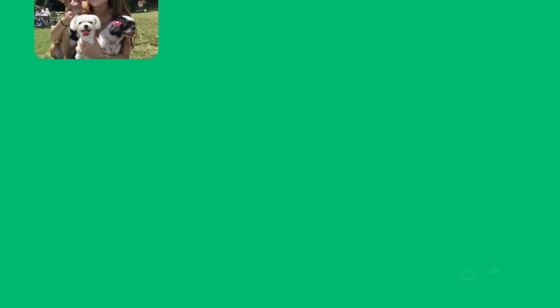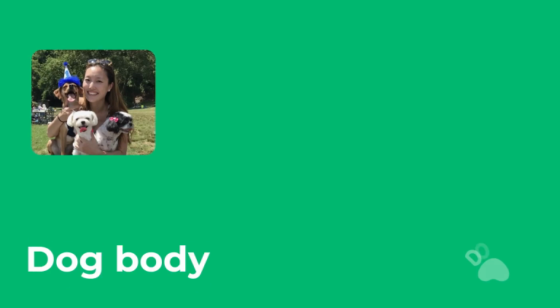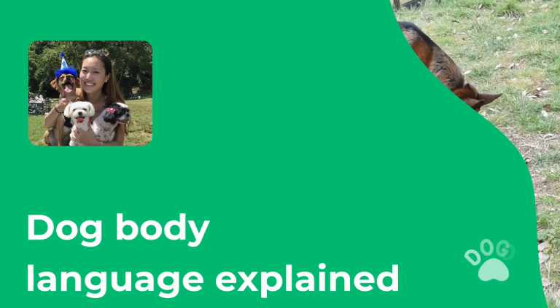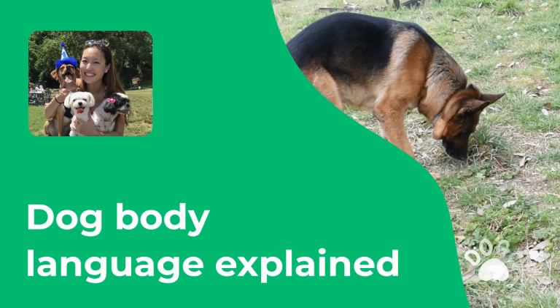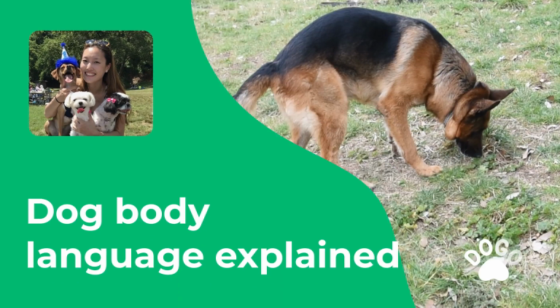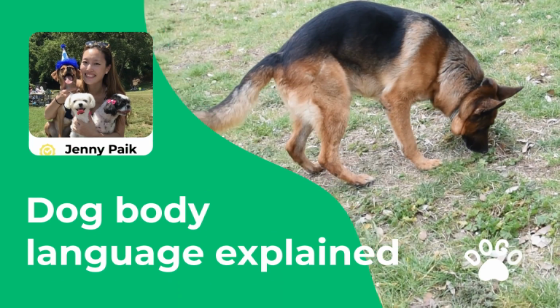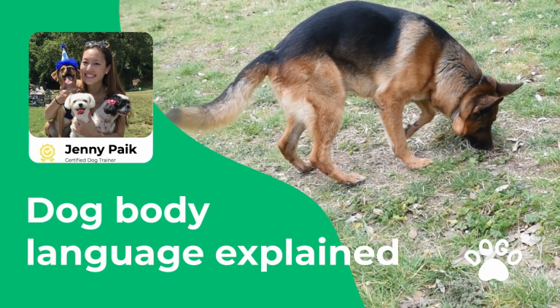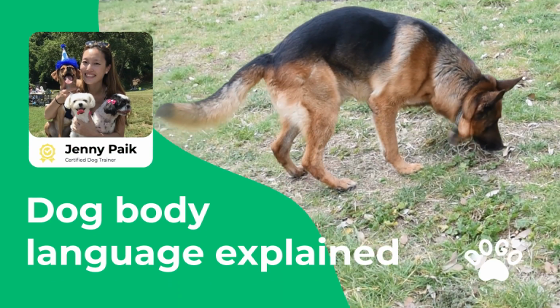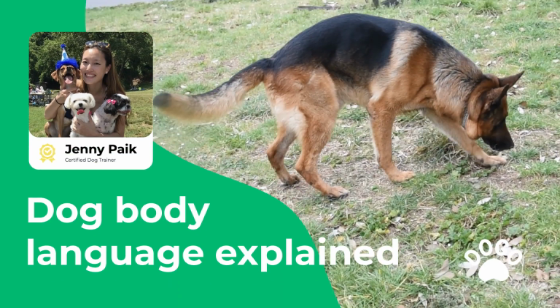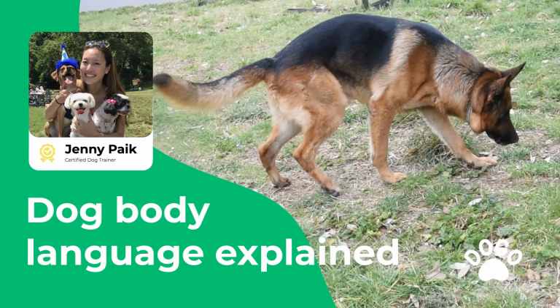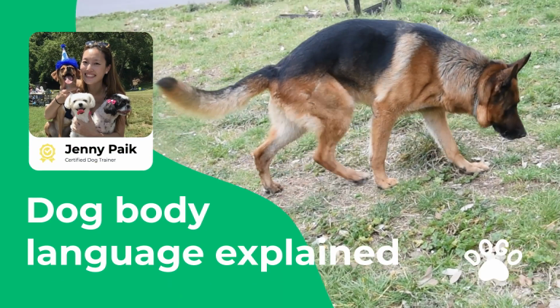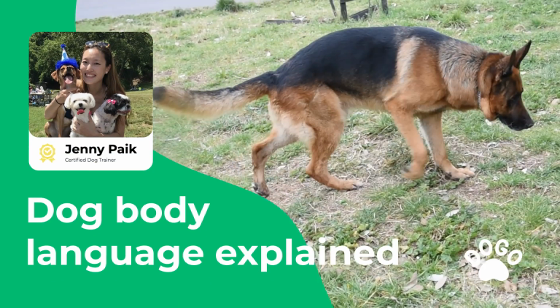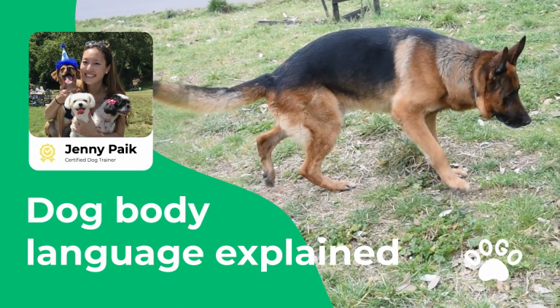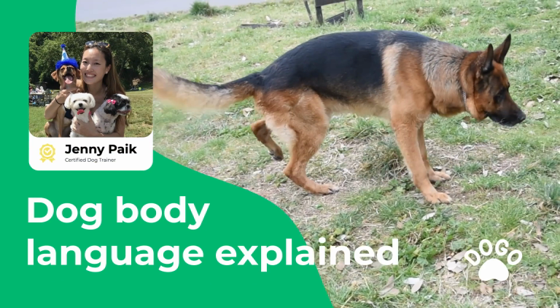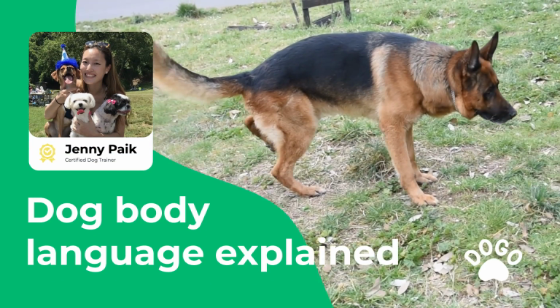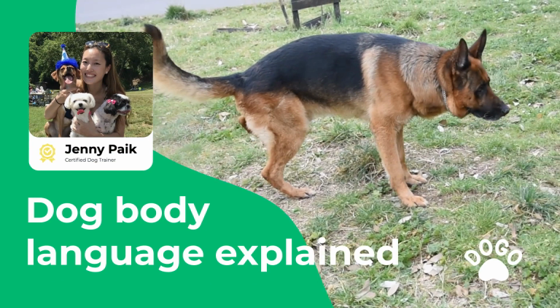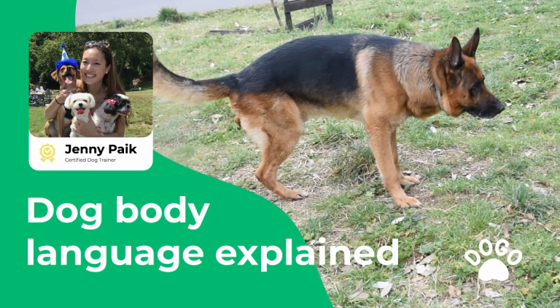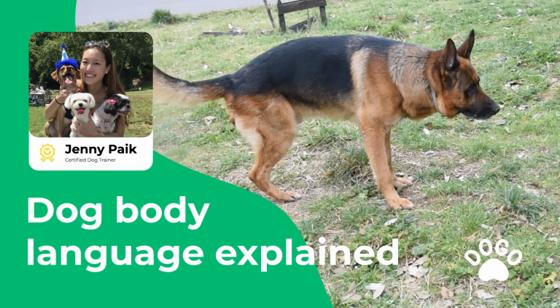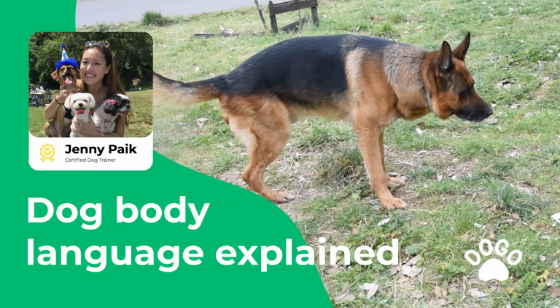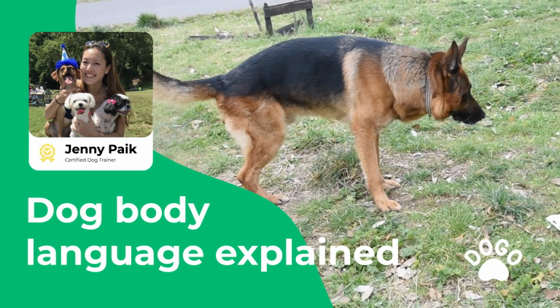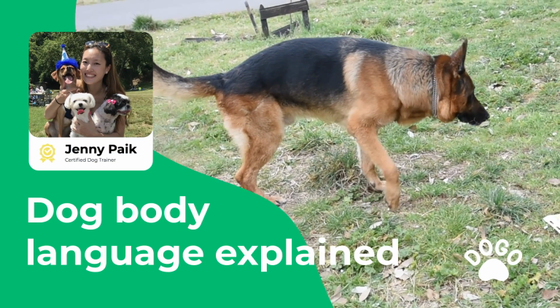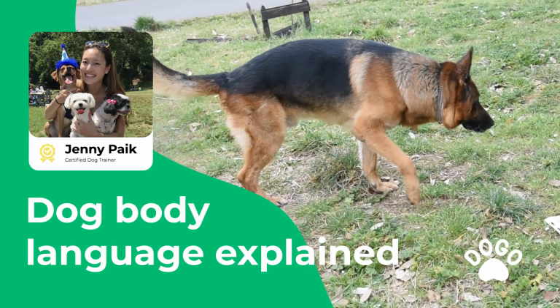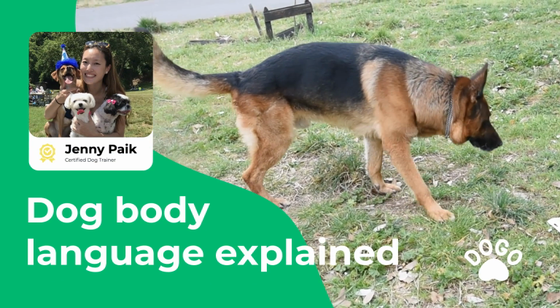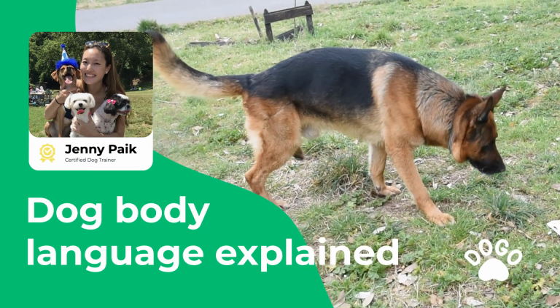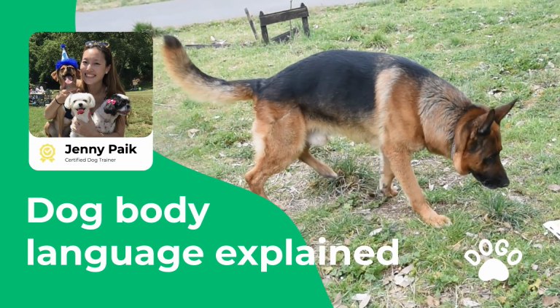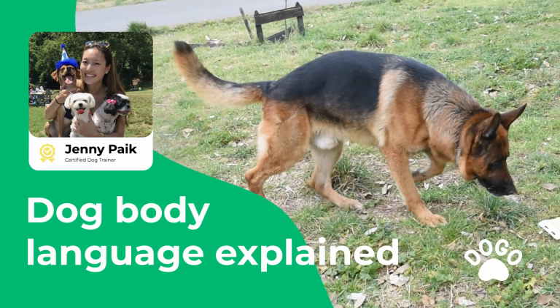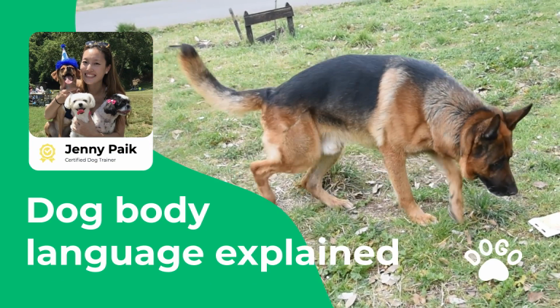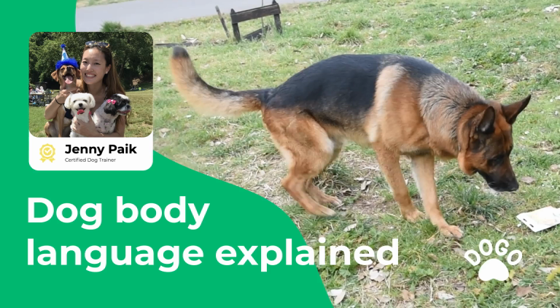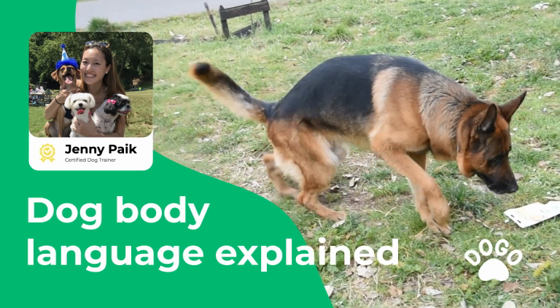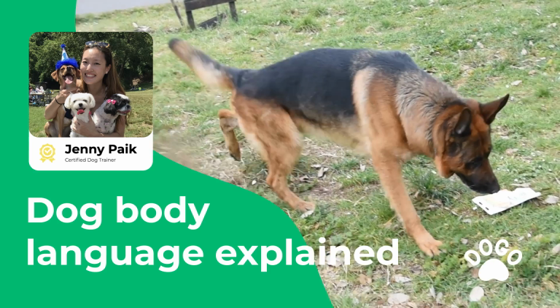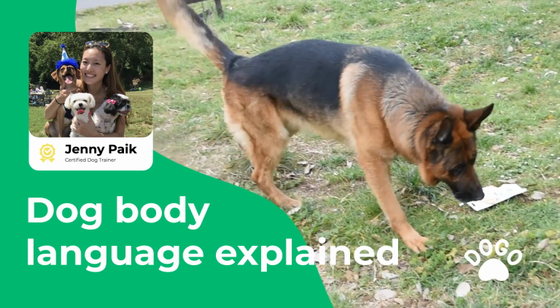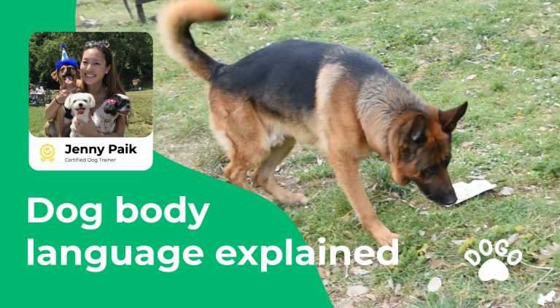Hi, my name is Jenny Paik and I'm a dog trainer, and I will explain to you what this dog's behavior means.